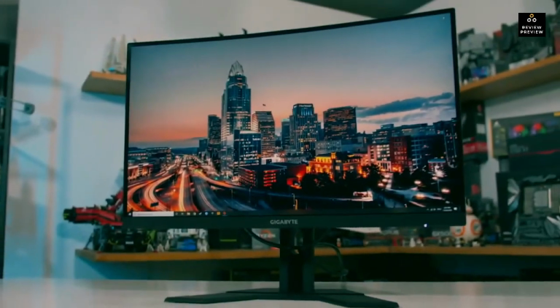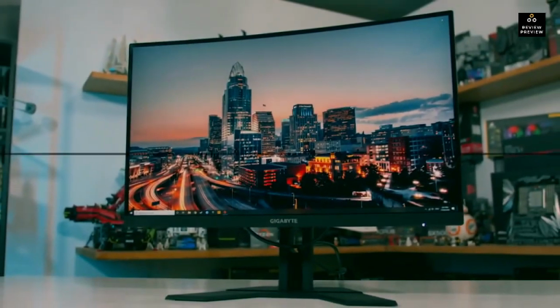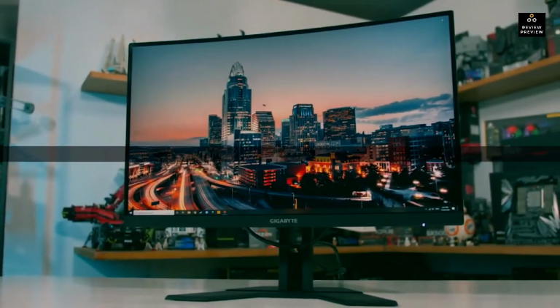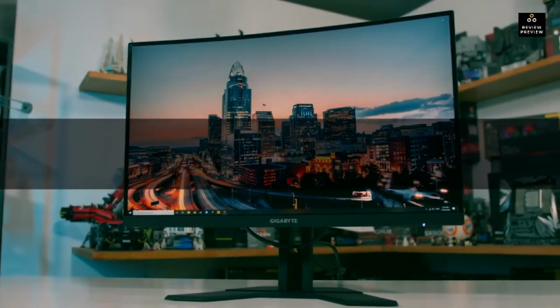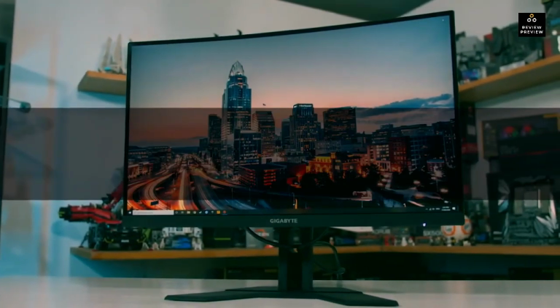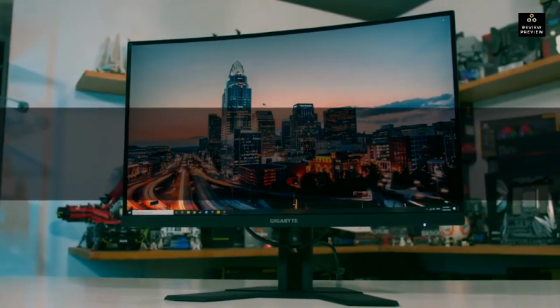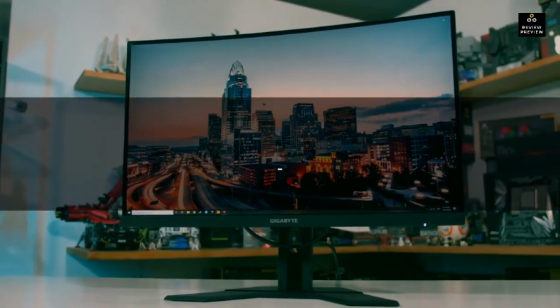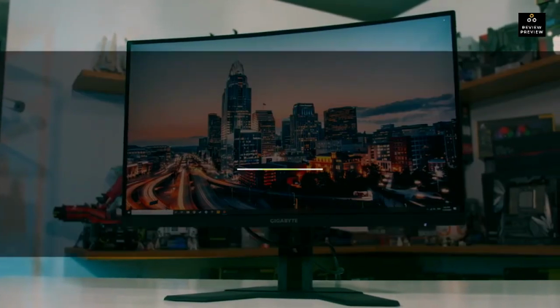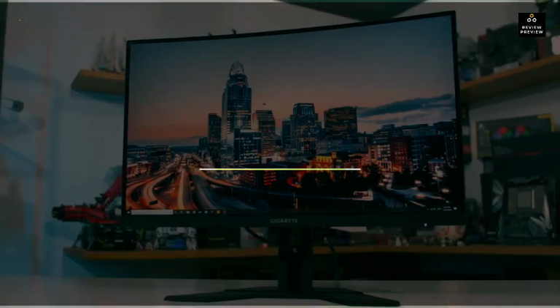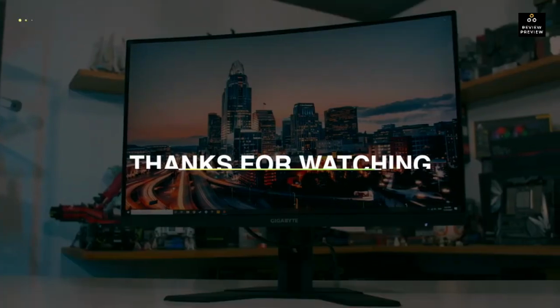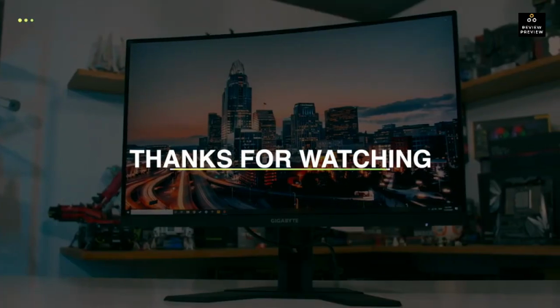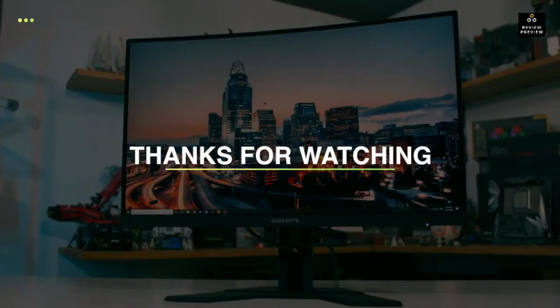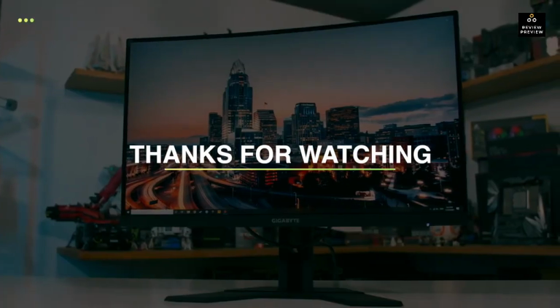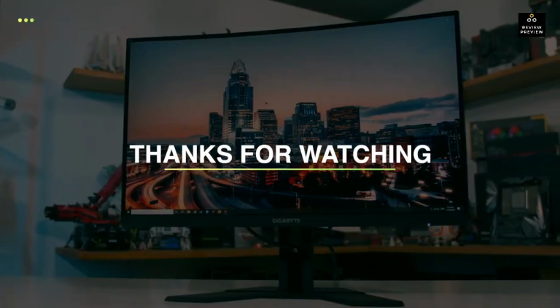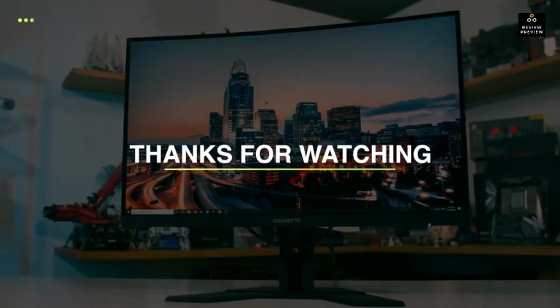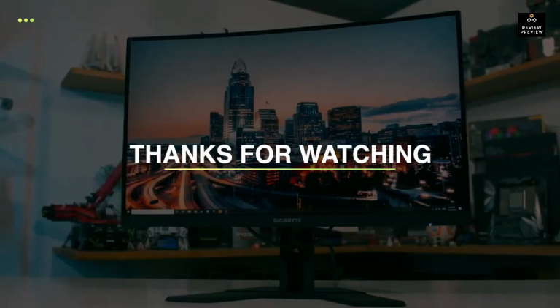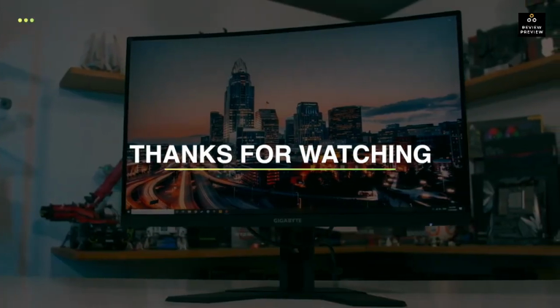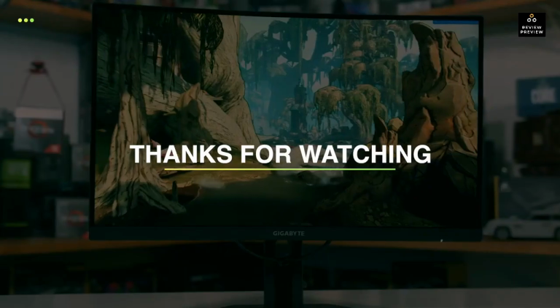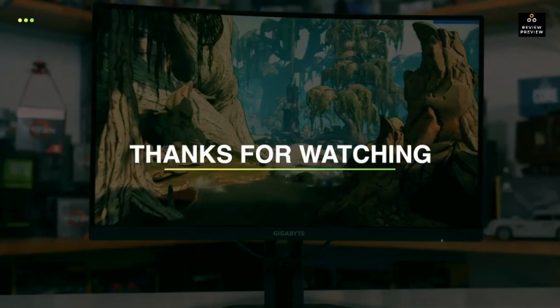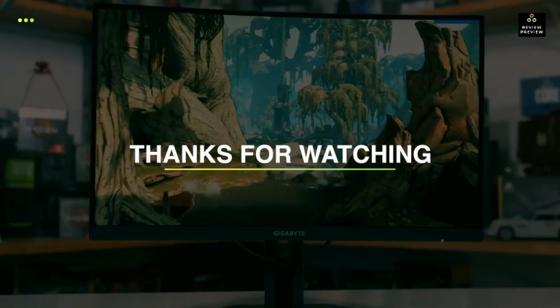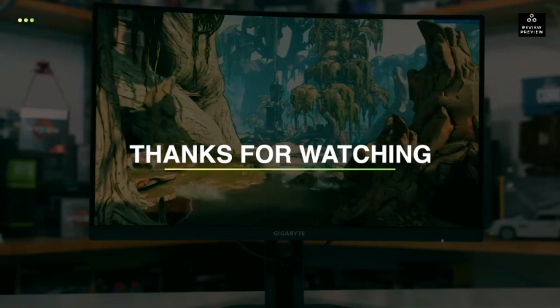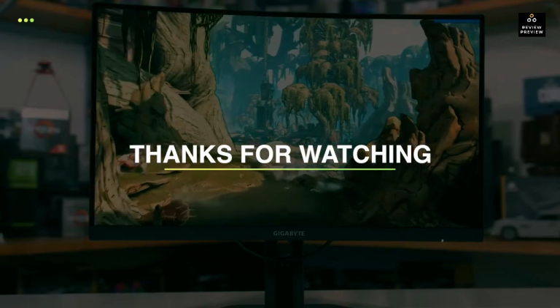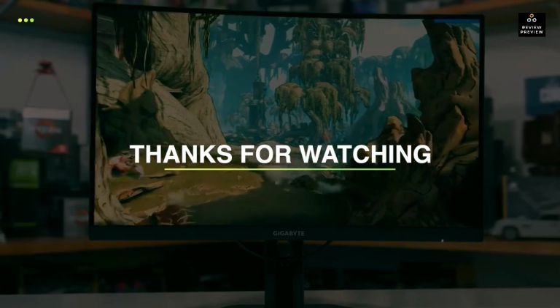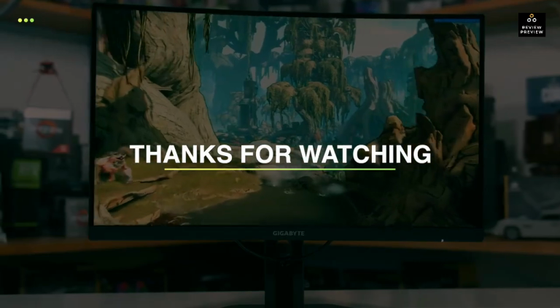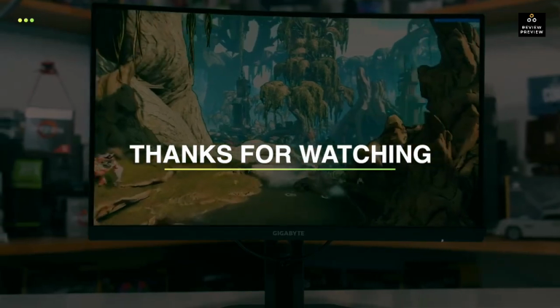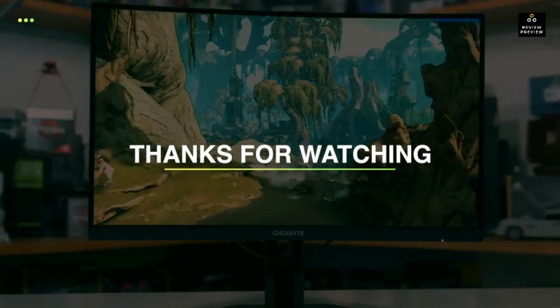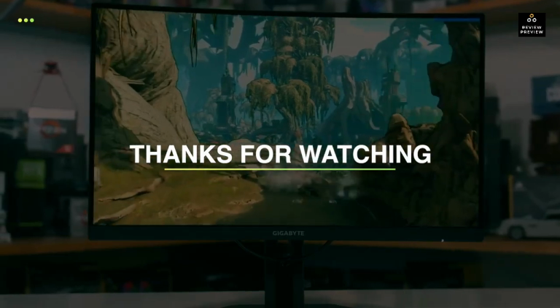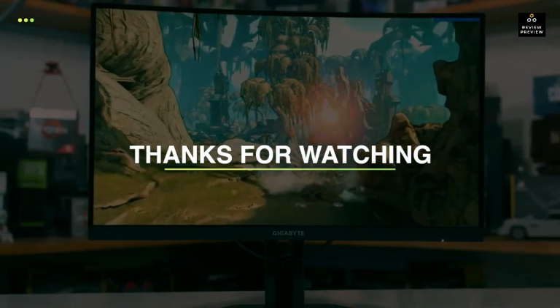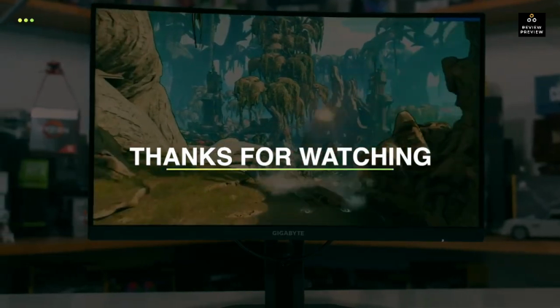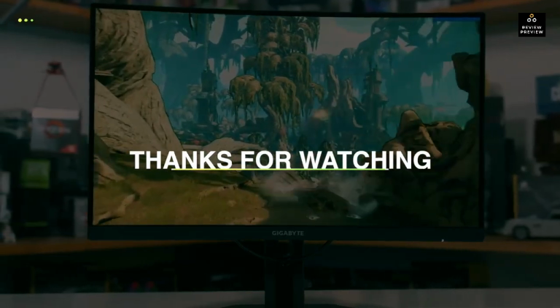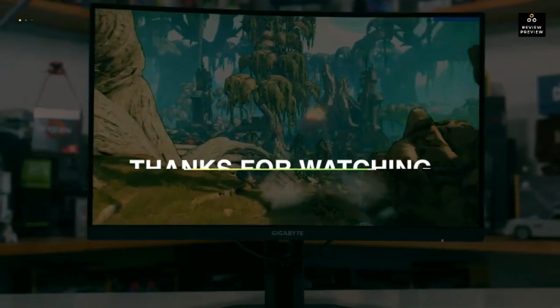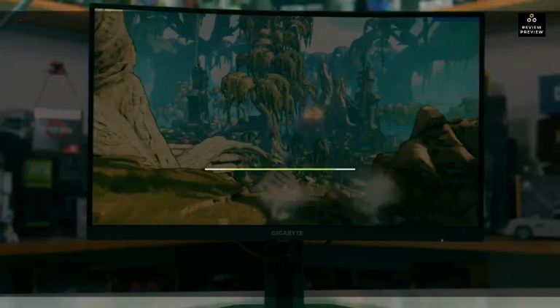Thank you for watching. If you like this video and want to hear more from us, please subscribe to our channel and hit the bell icon to get notified of our new videos.